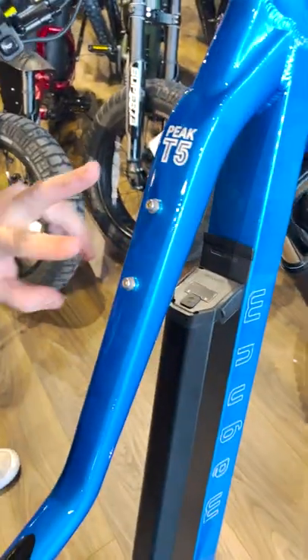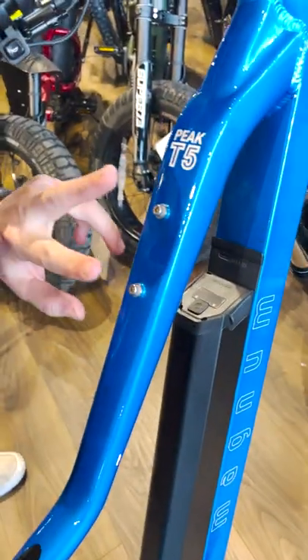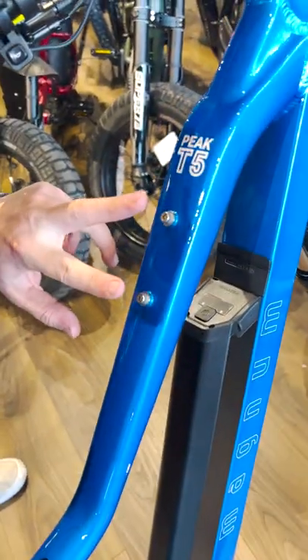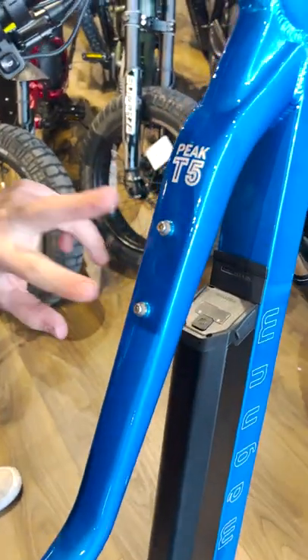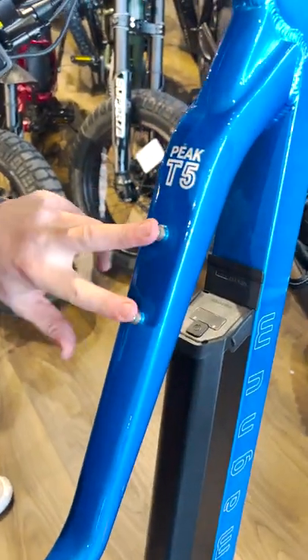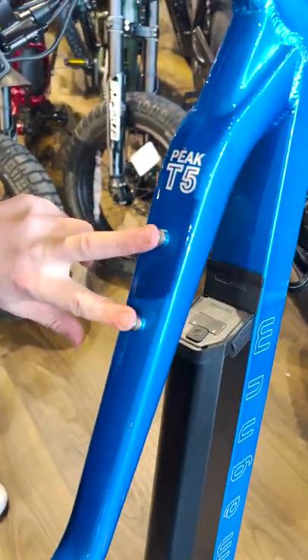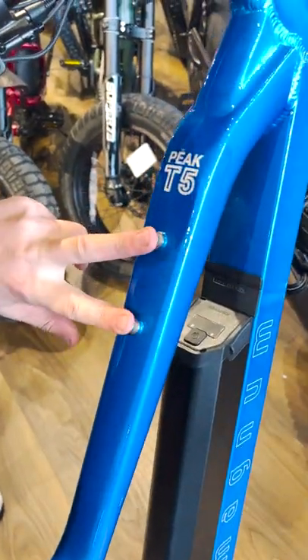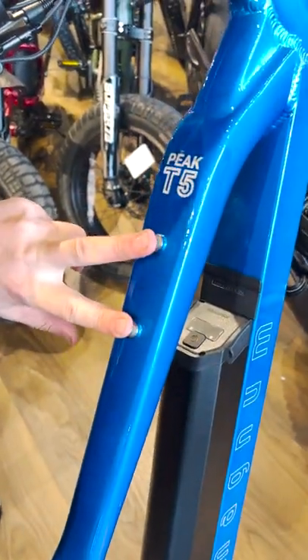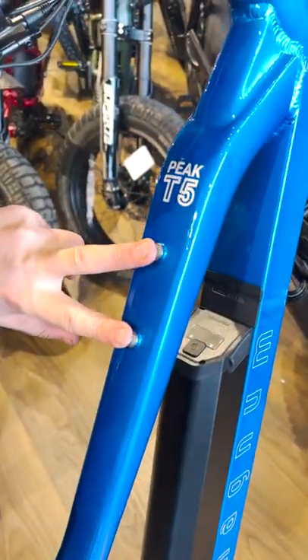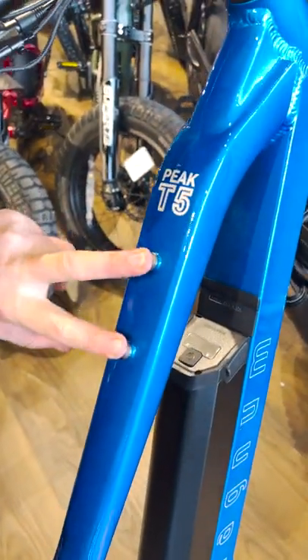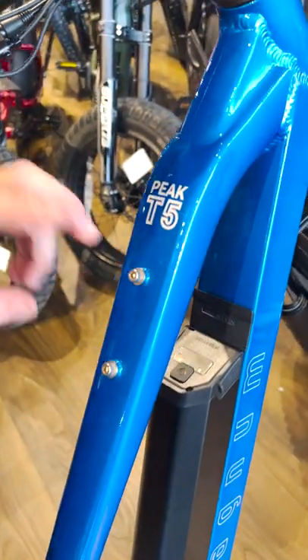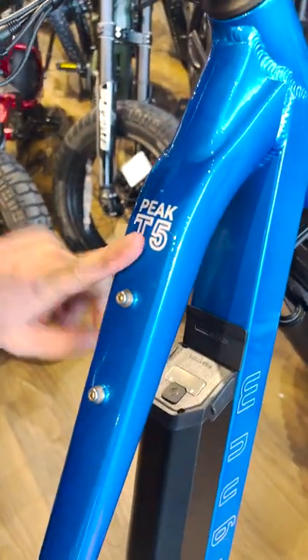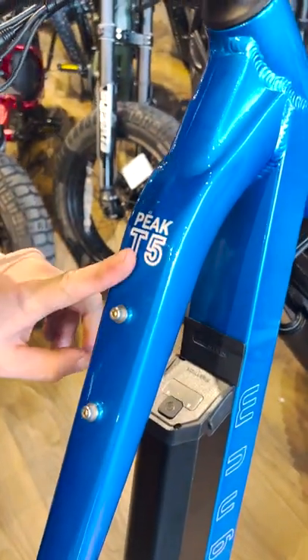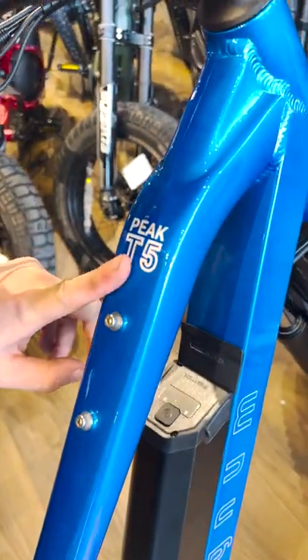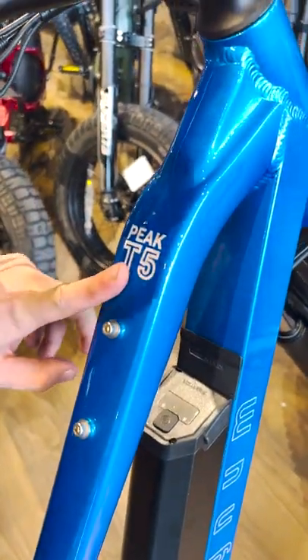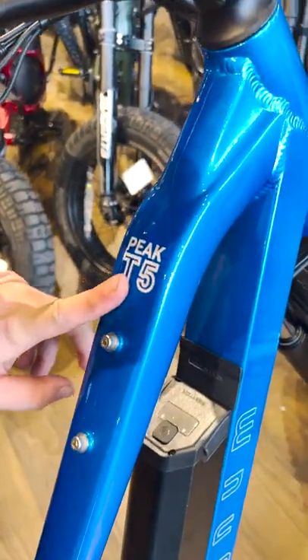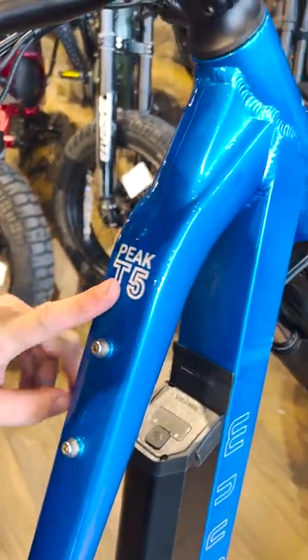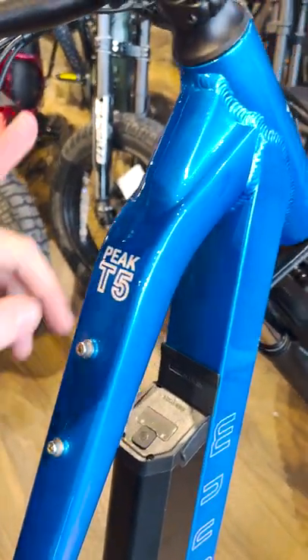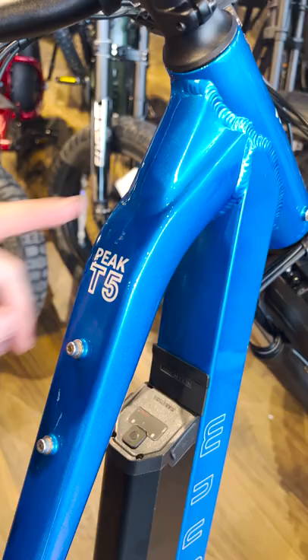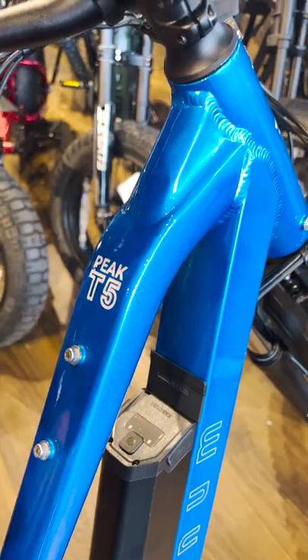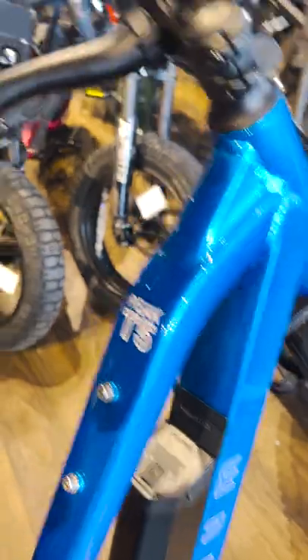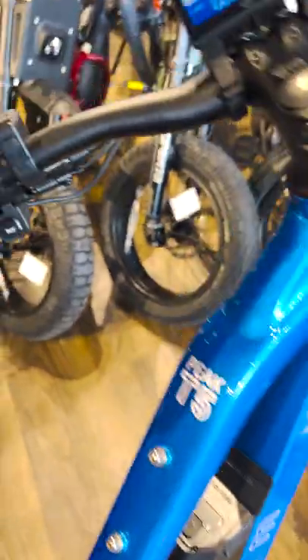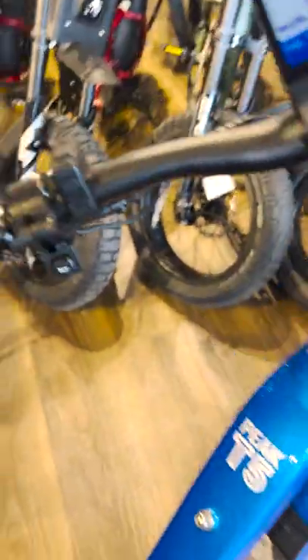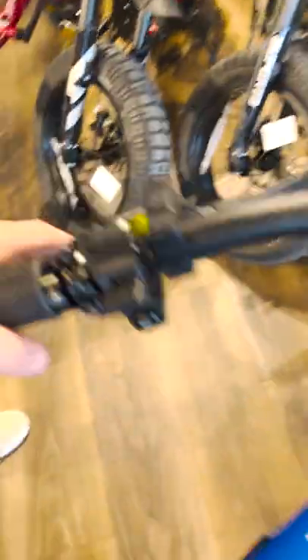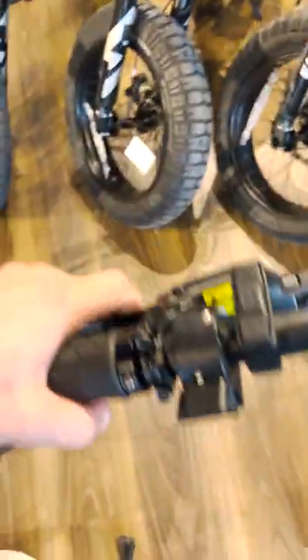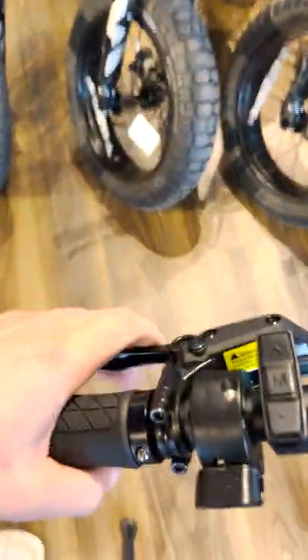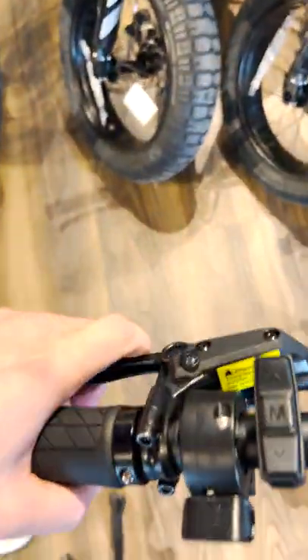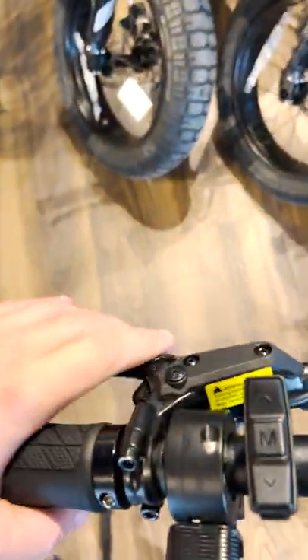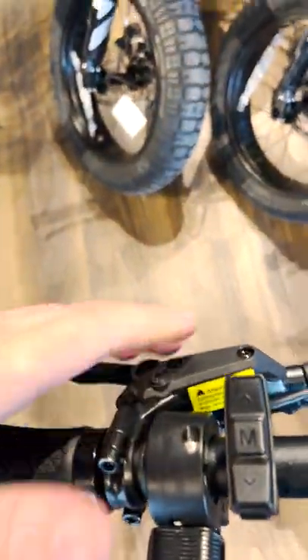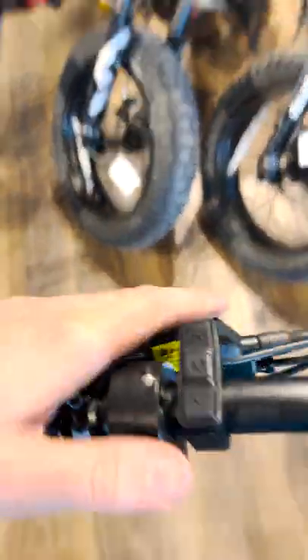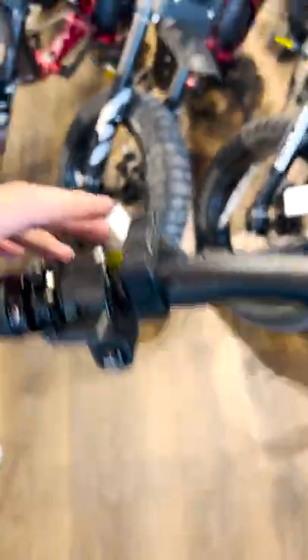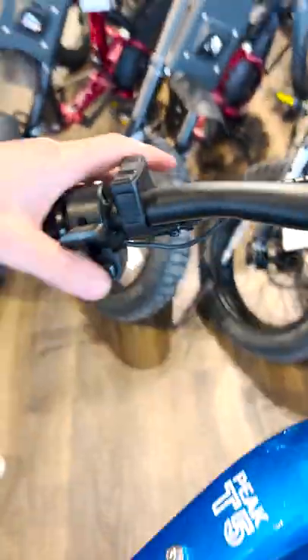Got your bottle cage holder right here. Peak T5 logo in this beautiful blue. Hydraulic disc brakes, throttle.